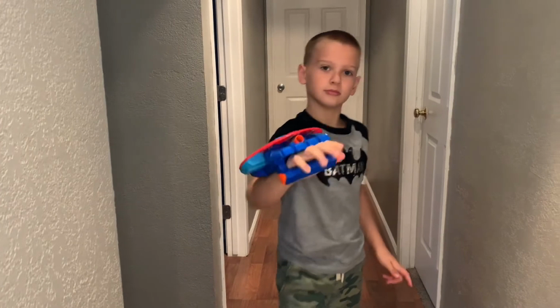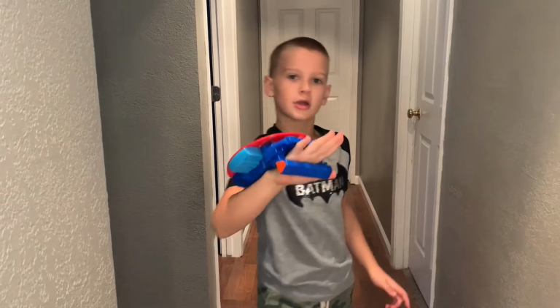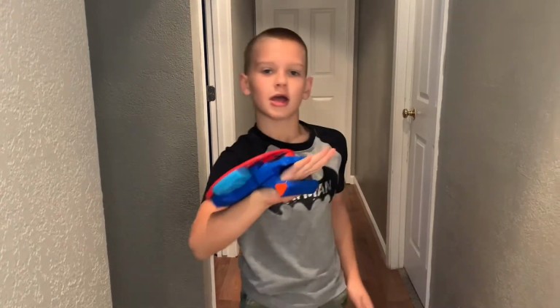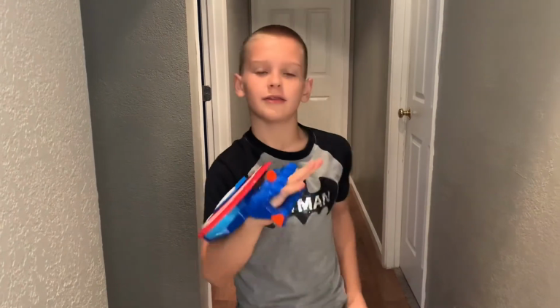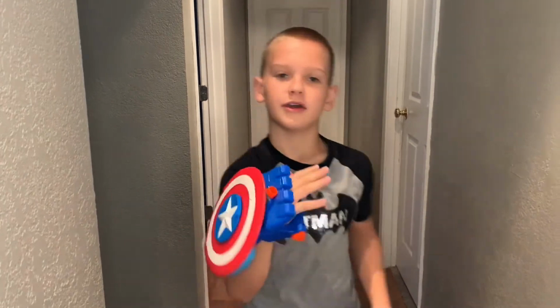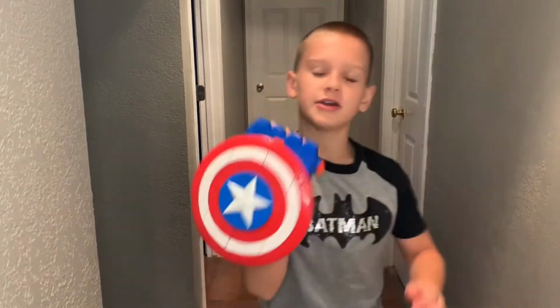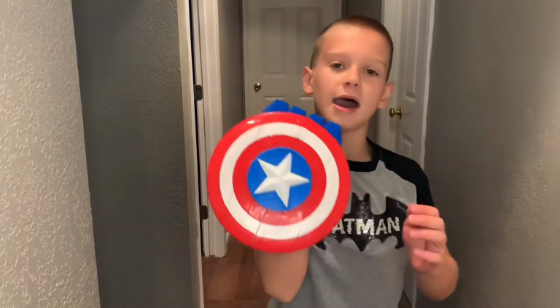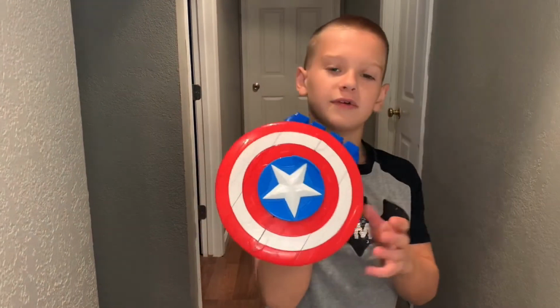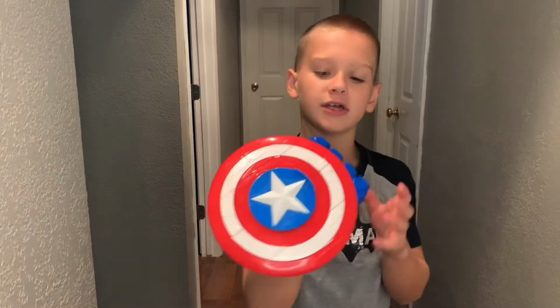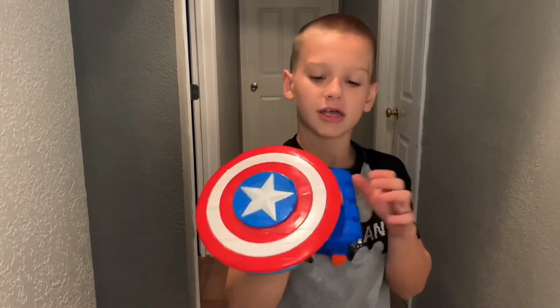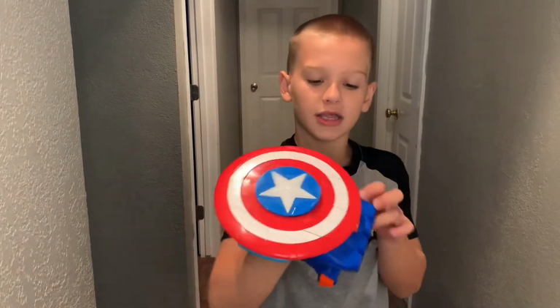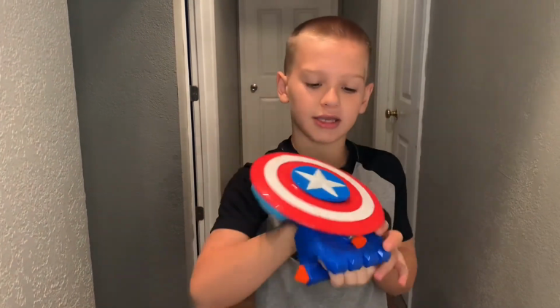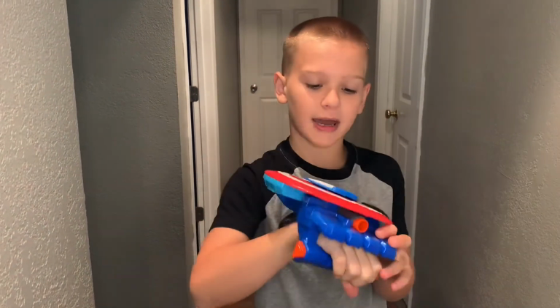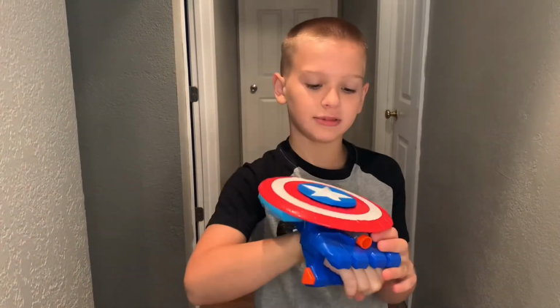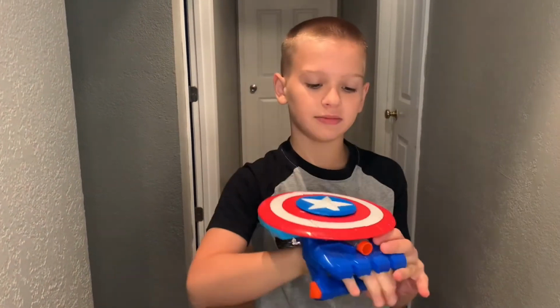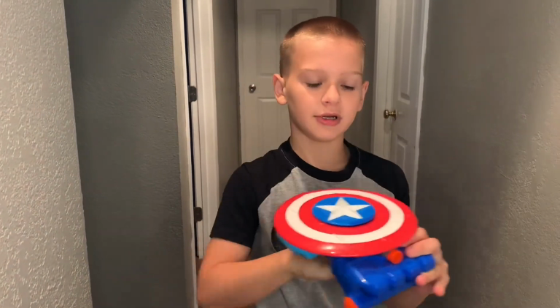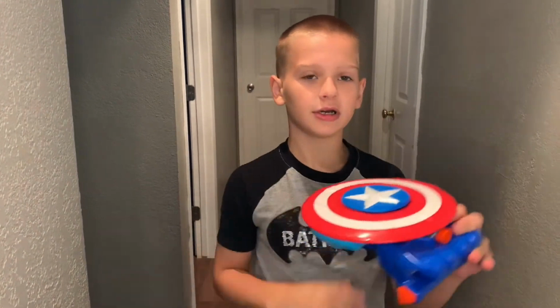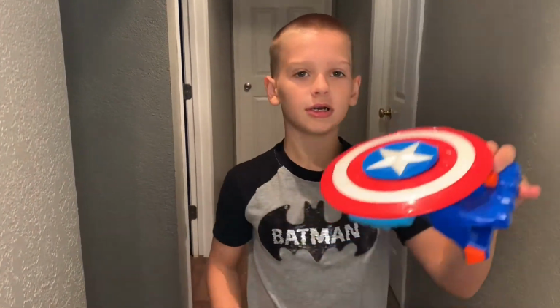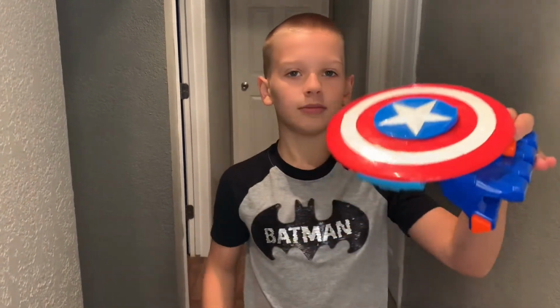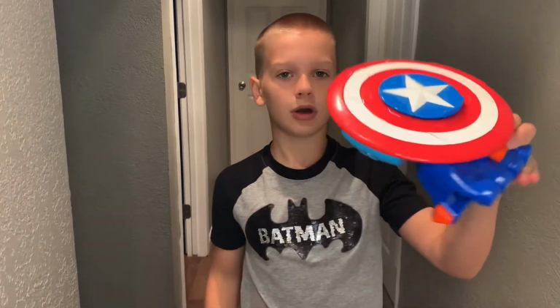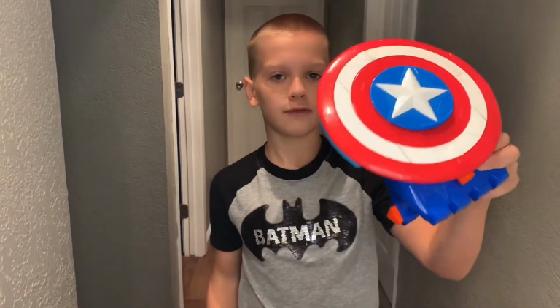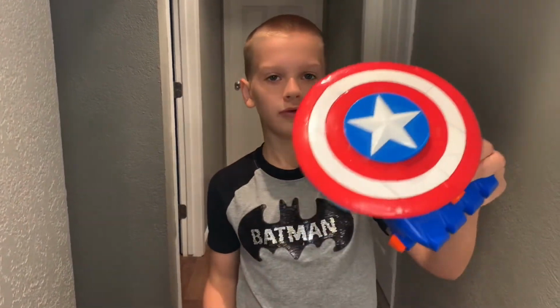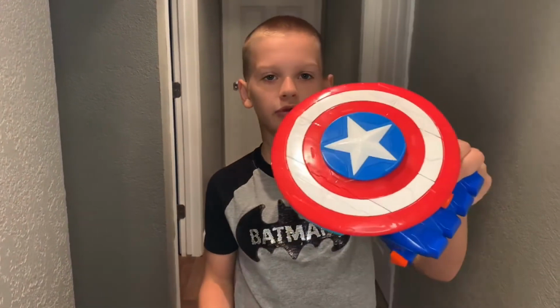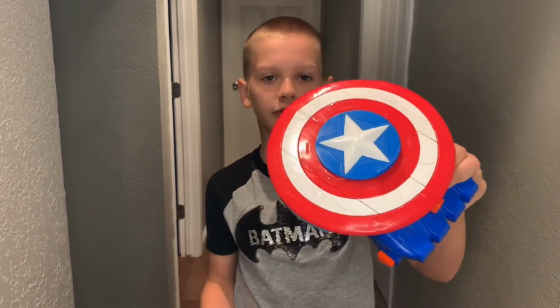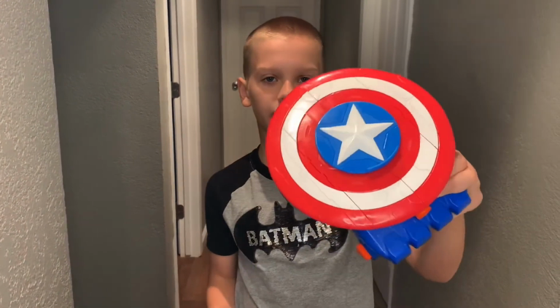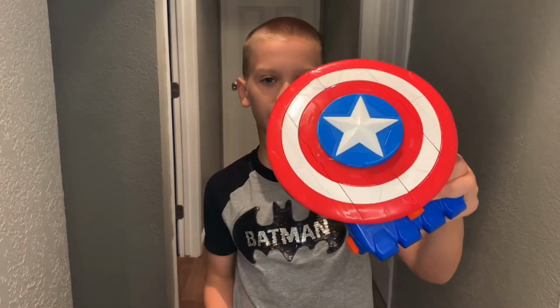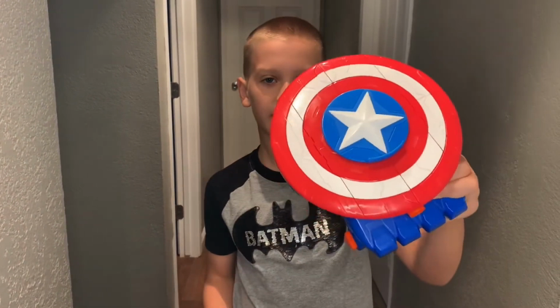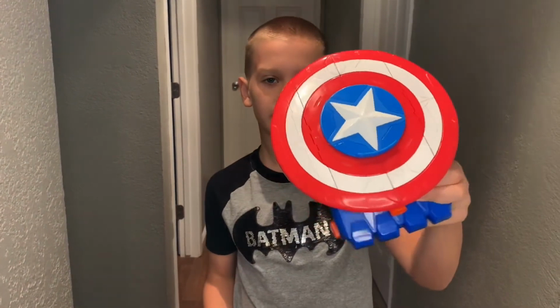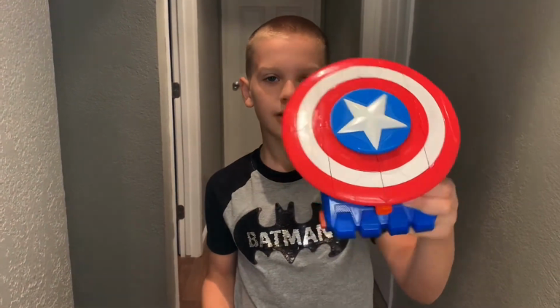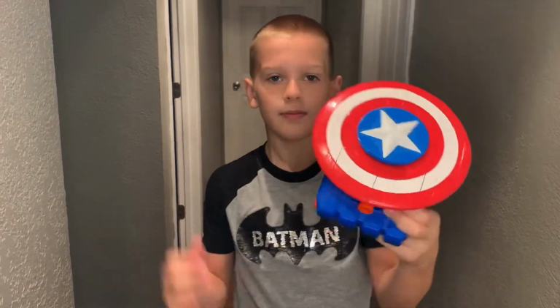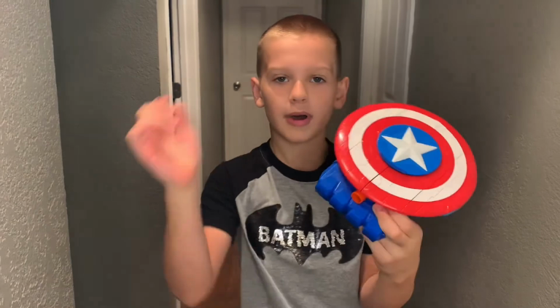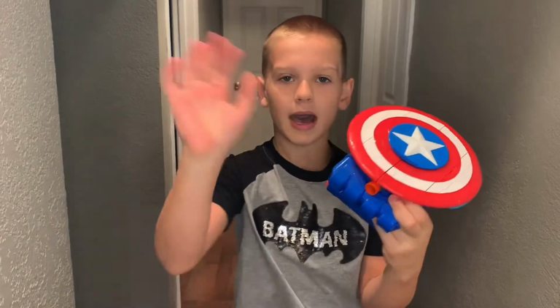There you have it, the Captain America Marvel Nerf Strike. Bye!